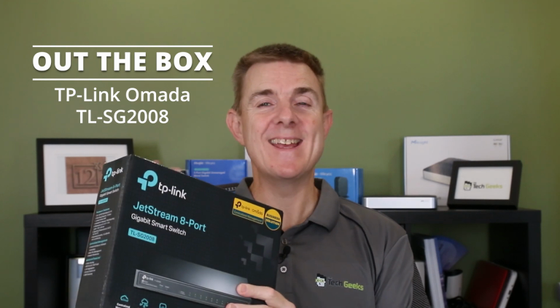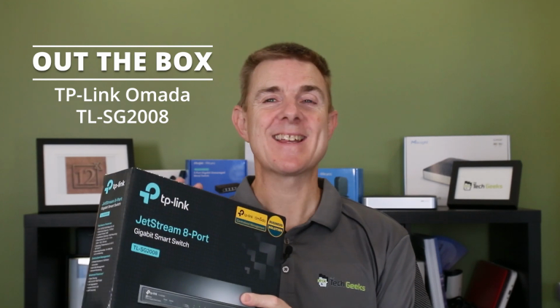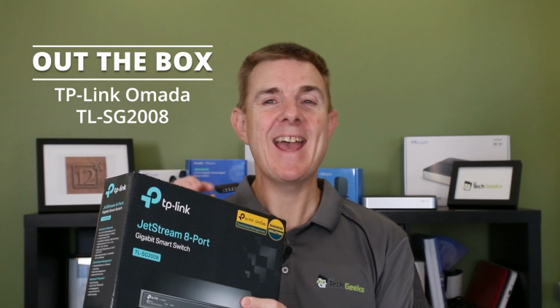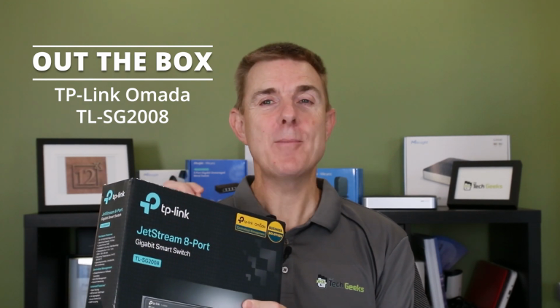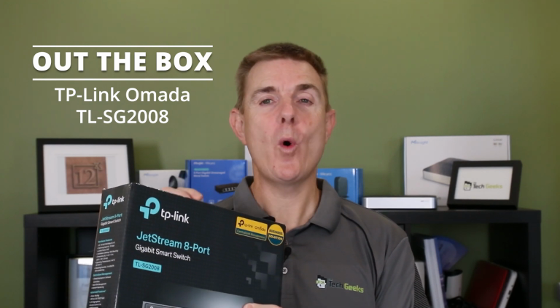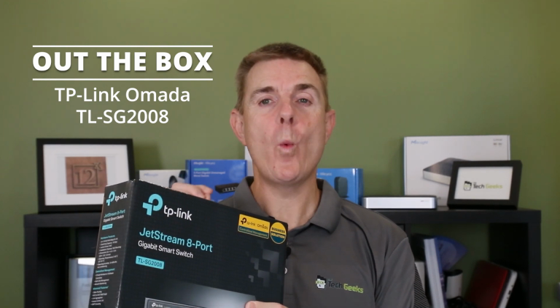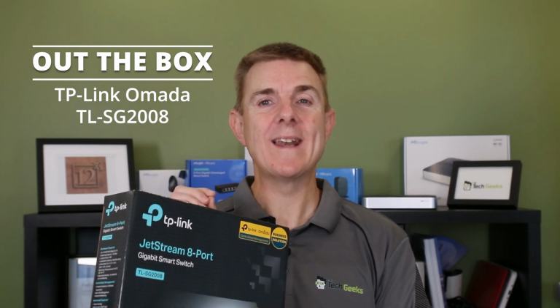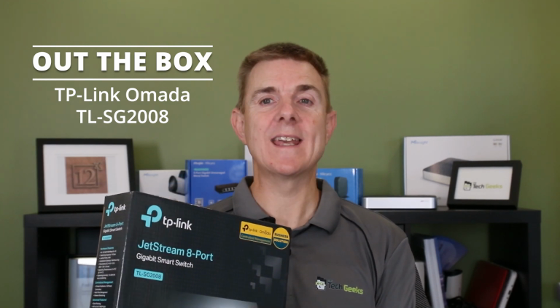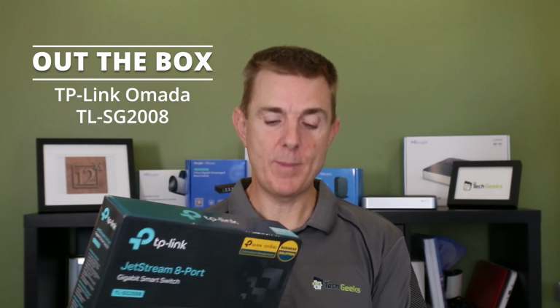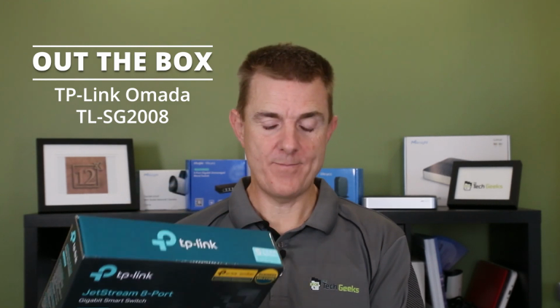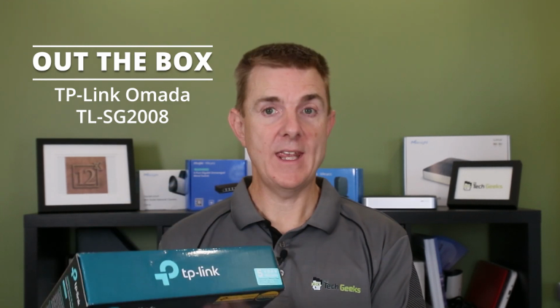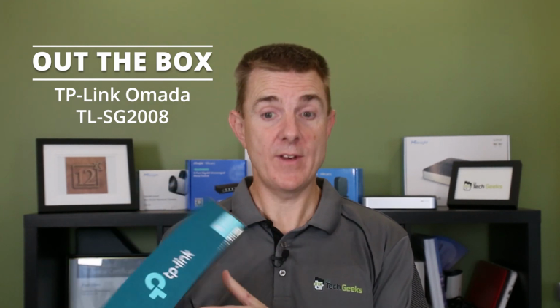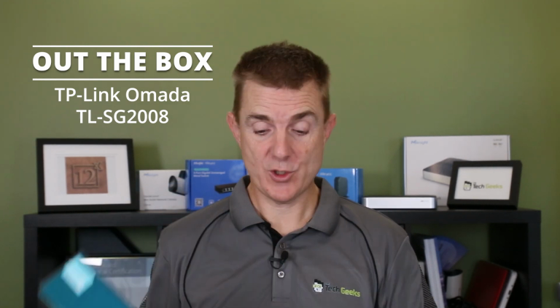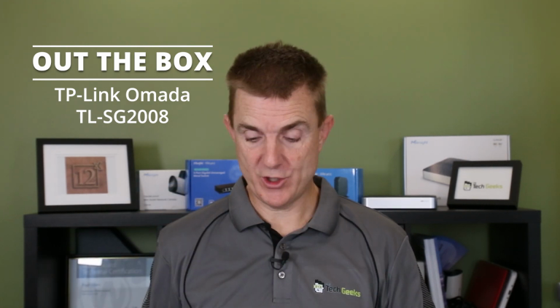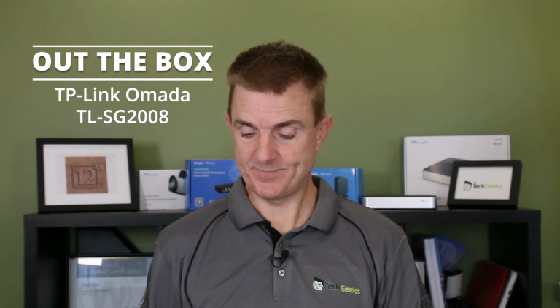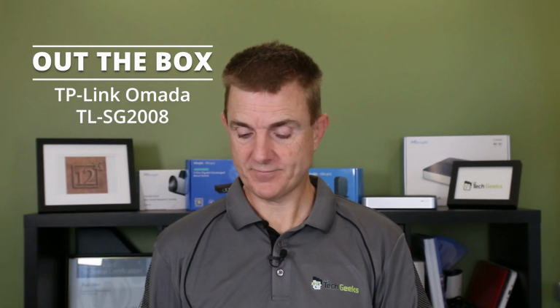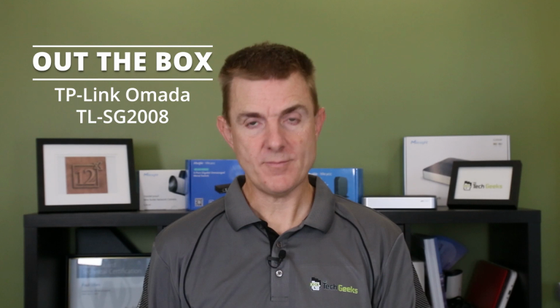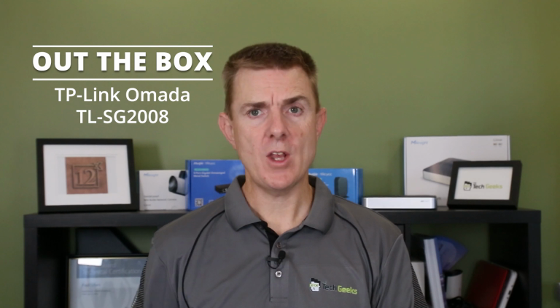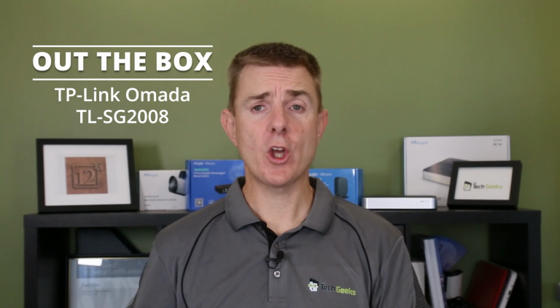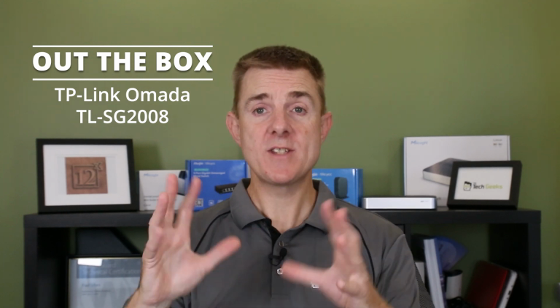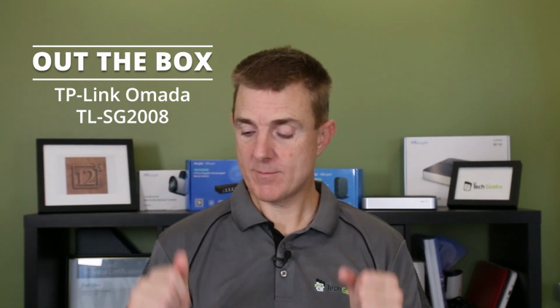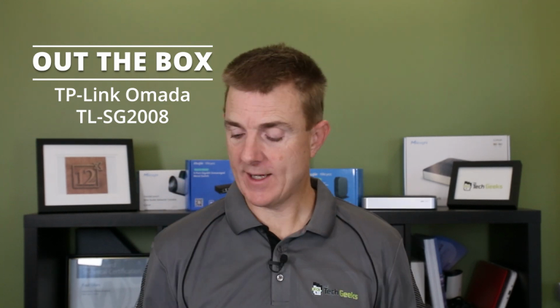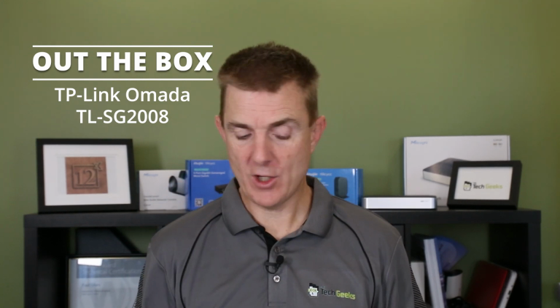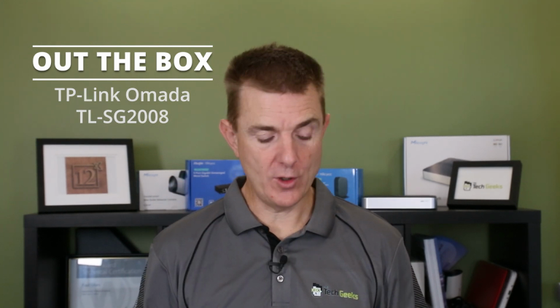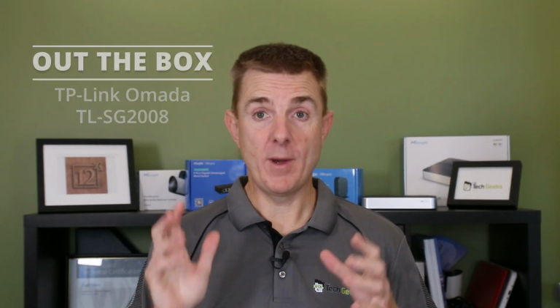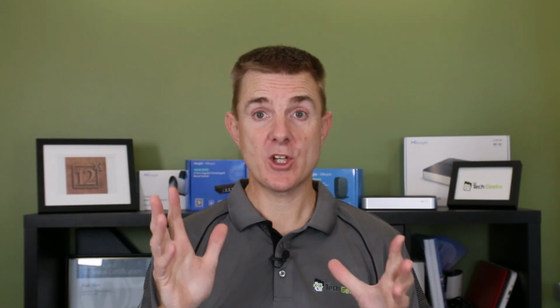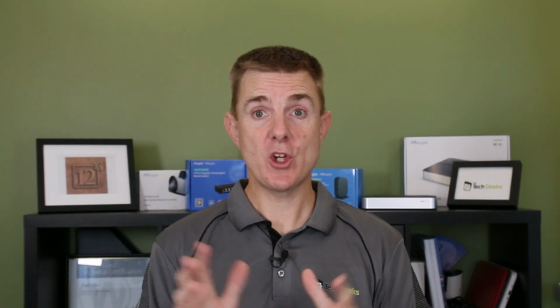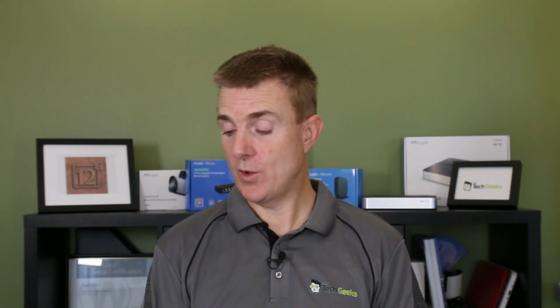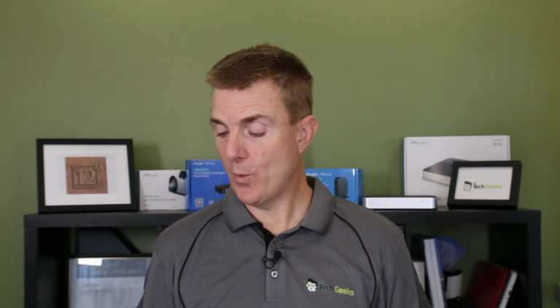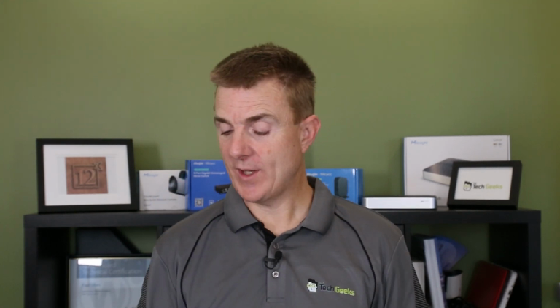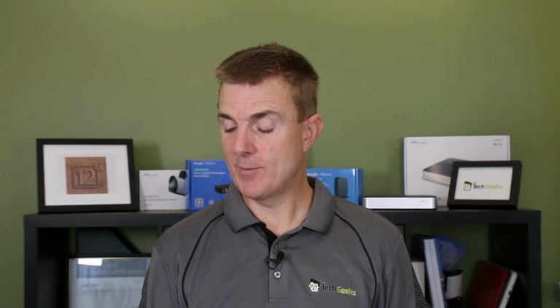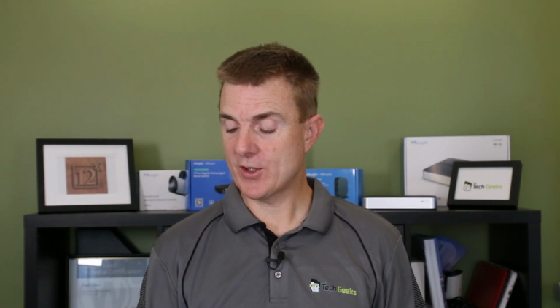It is an 8 port, 1 gigabit ethernet switch. This is not going to be a technical overview, but it is going to show you what you get in the box.